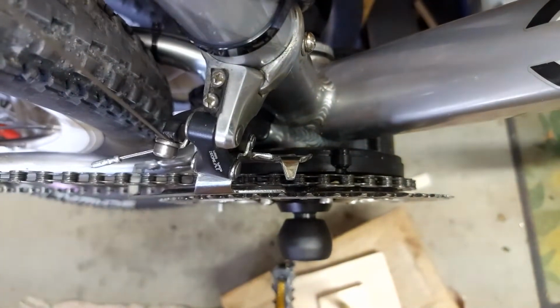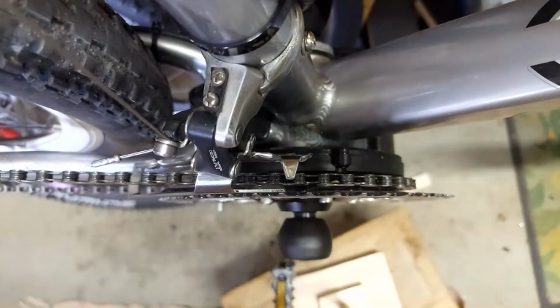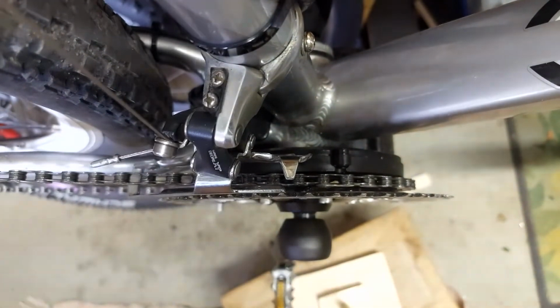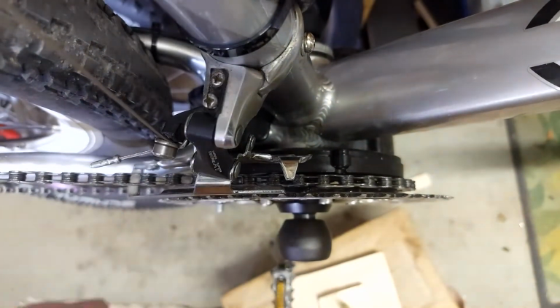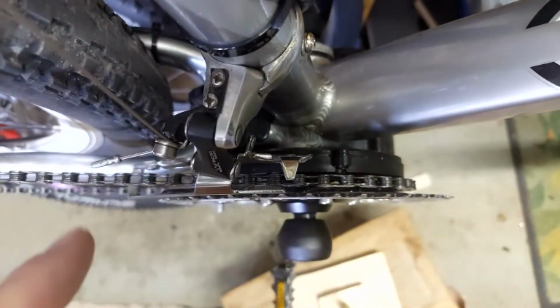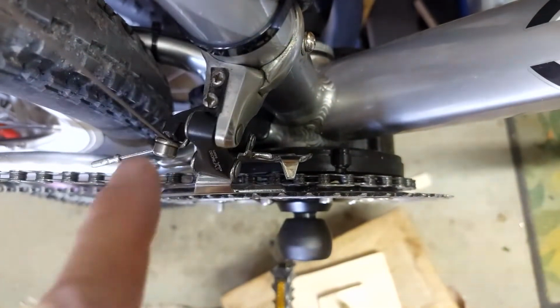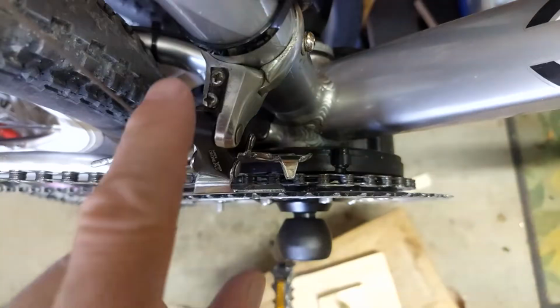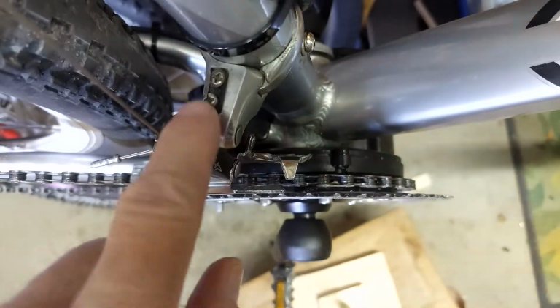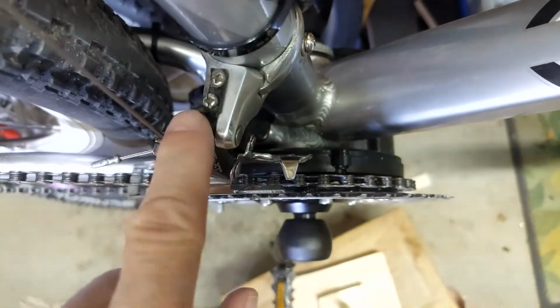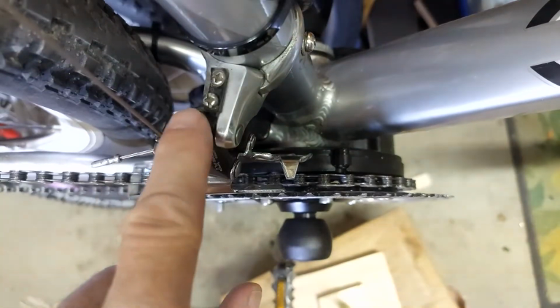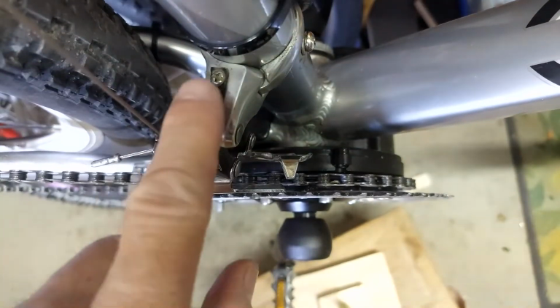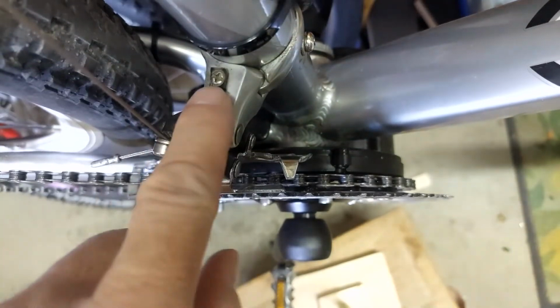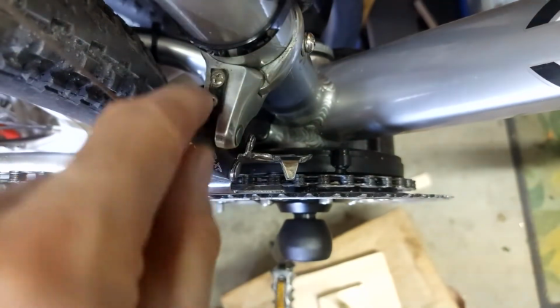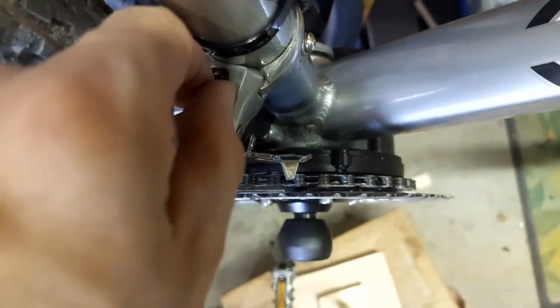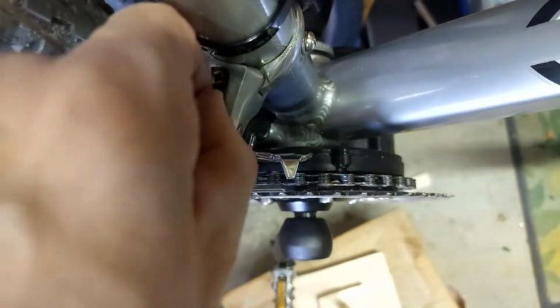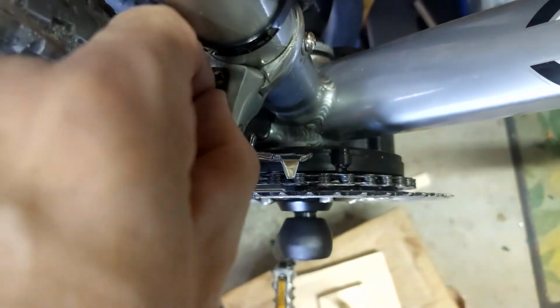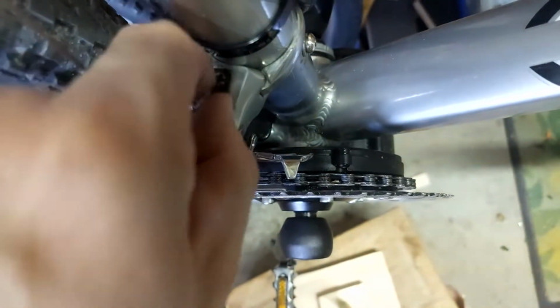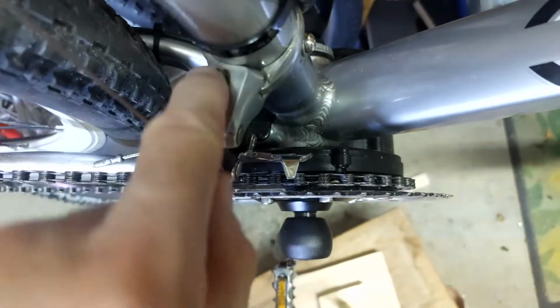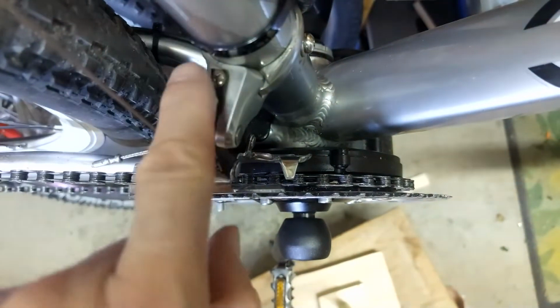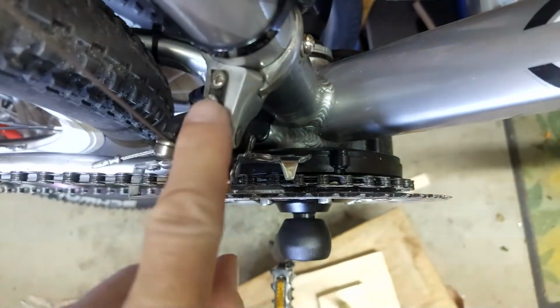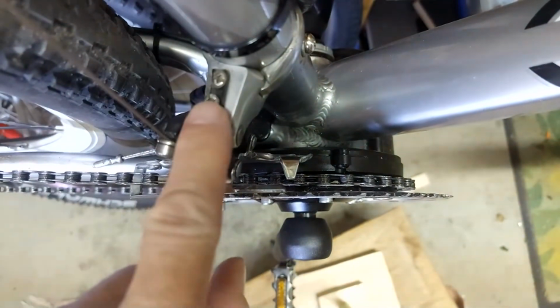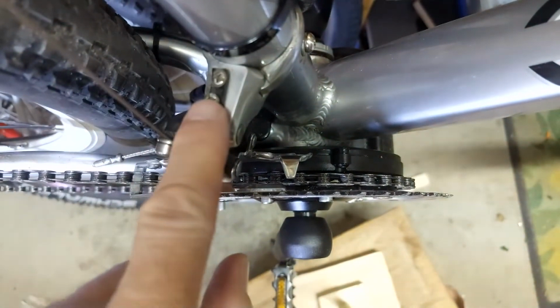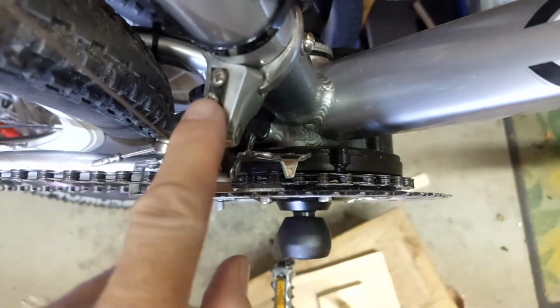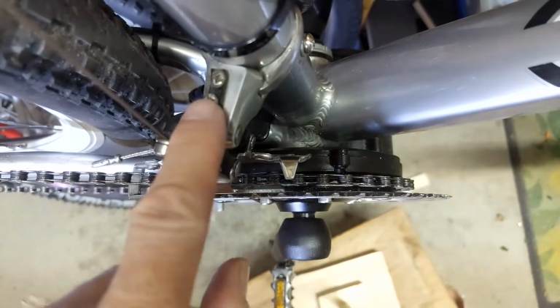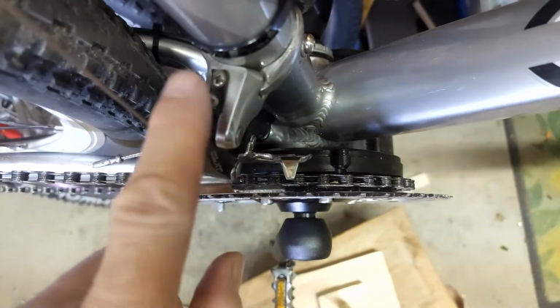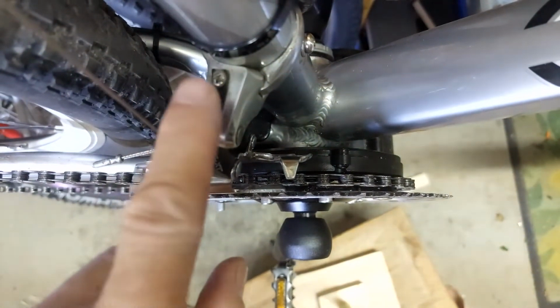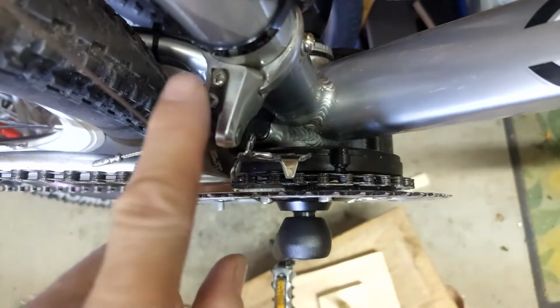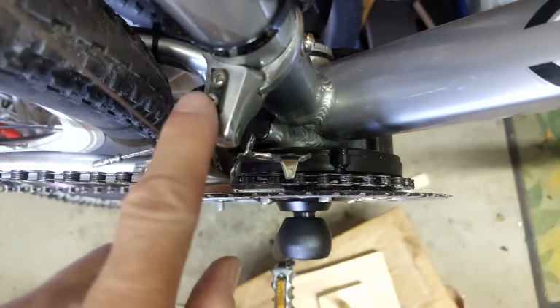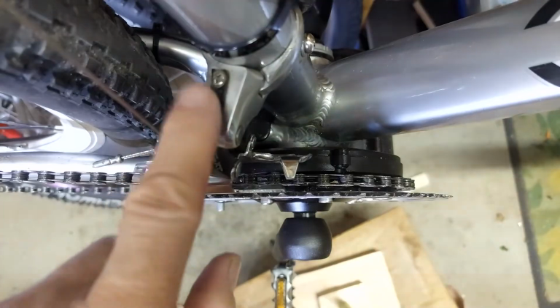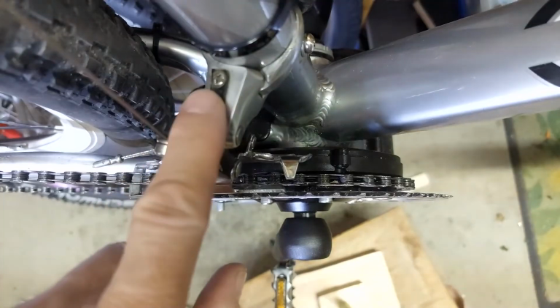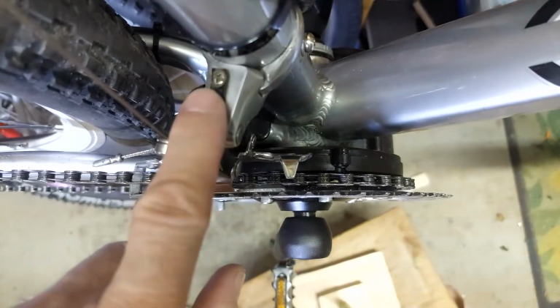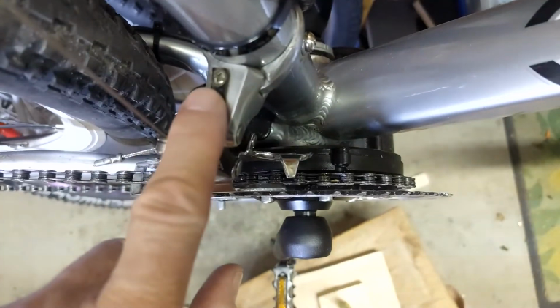Now make sure the locking screw is as far out as possible.